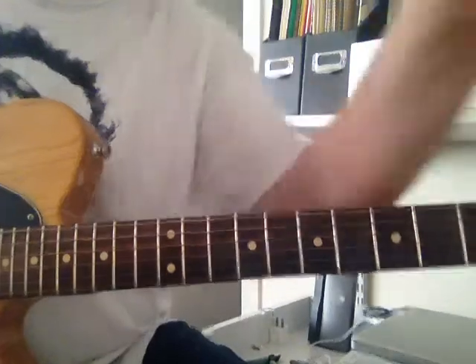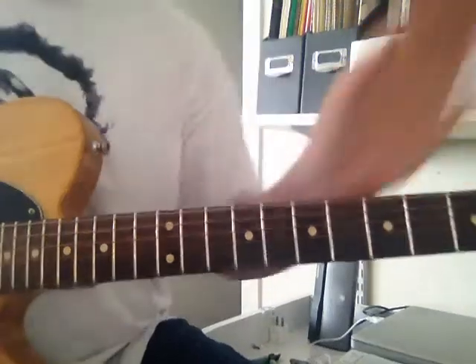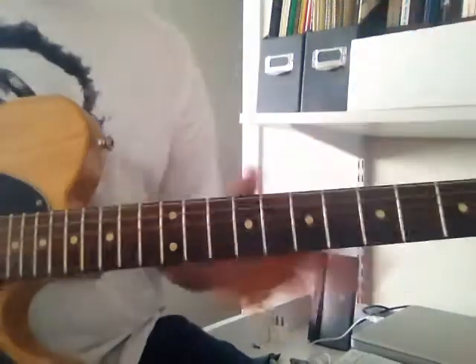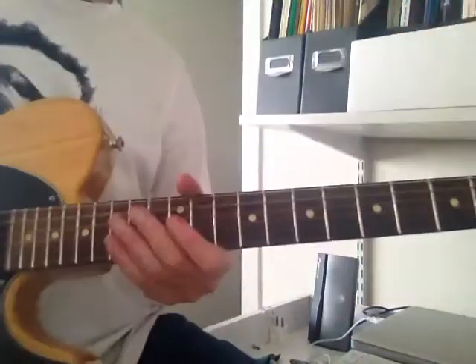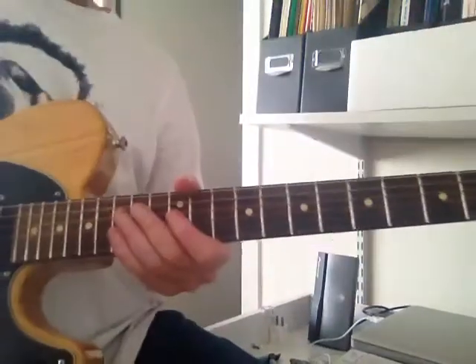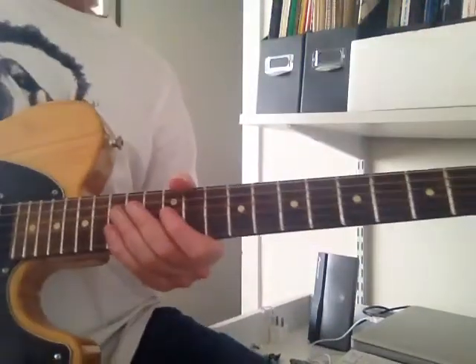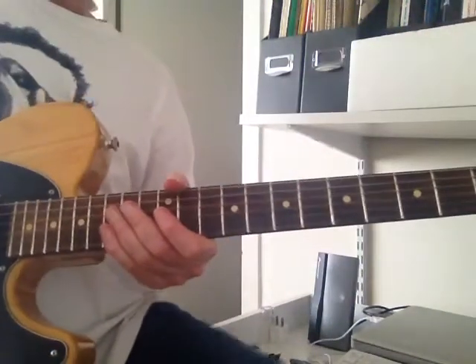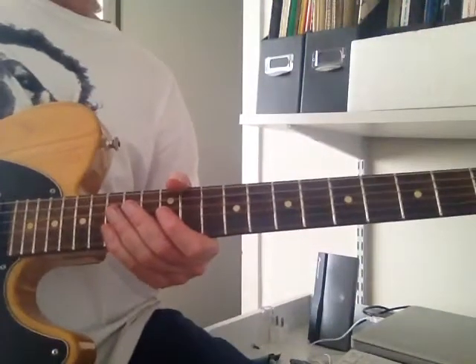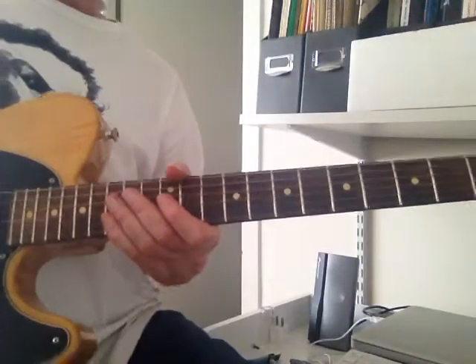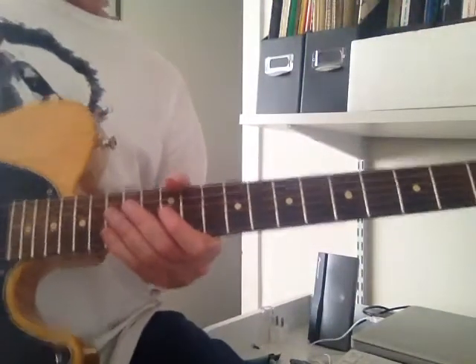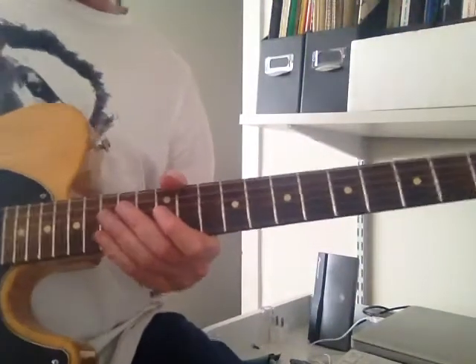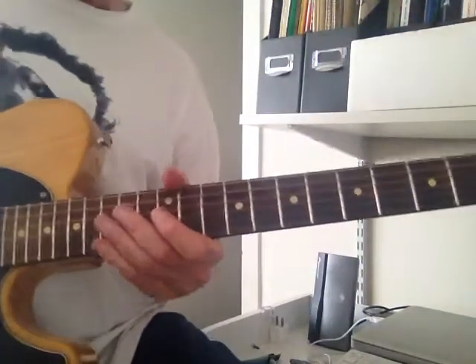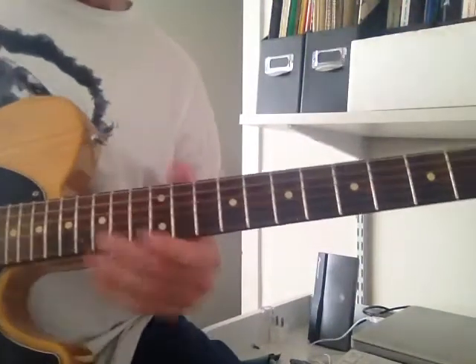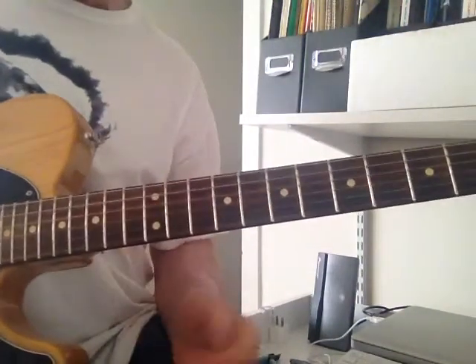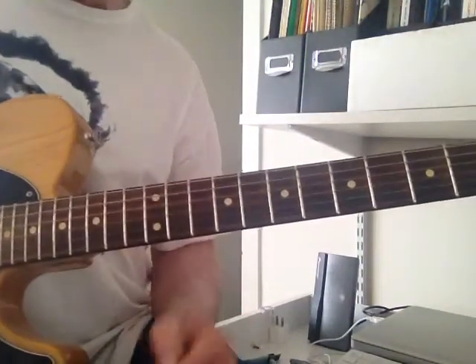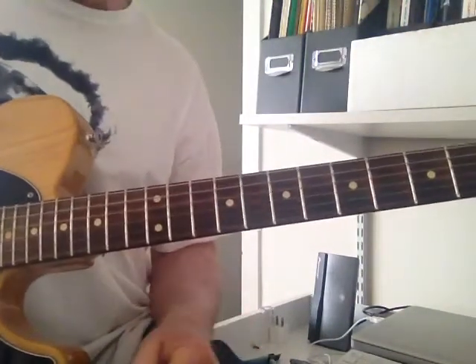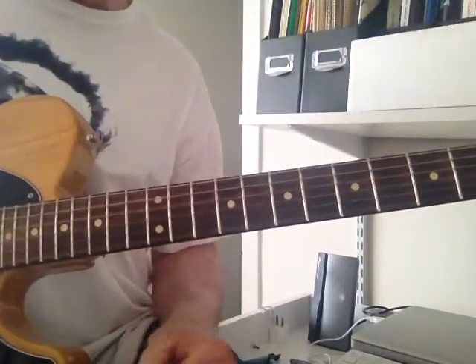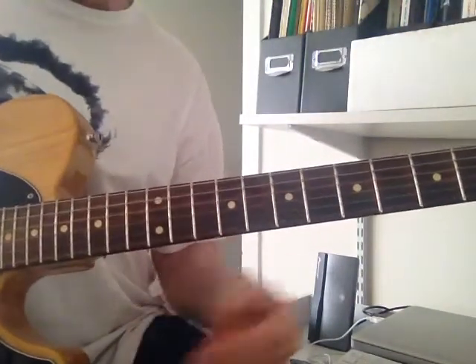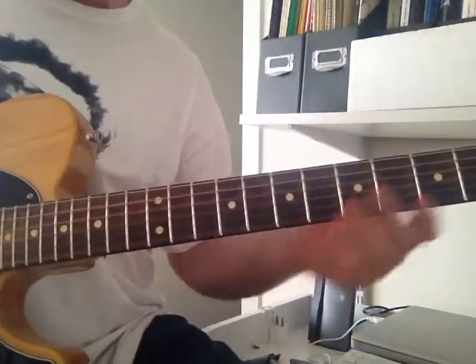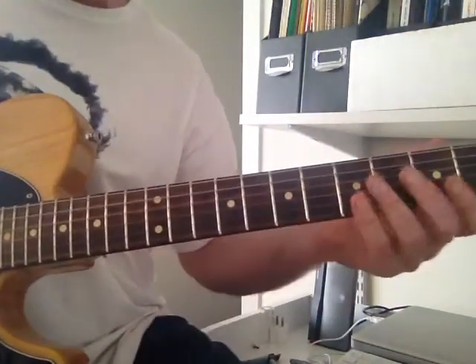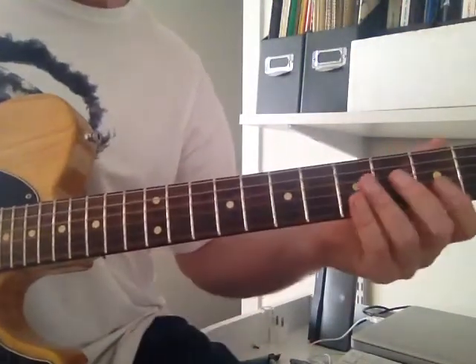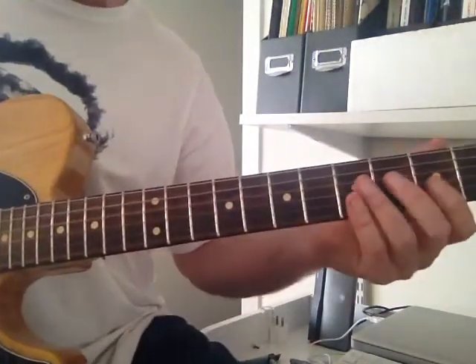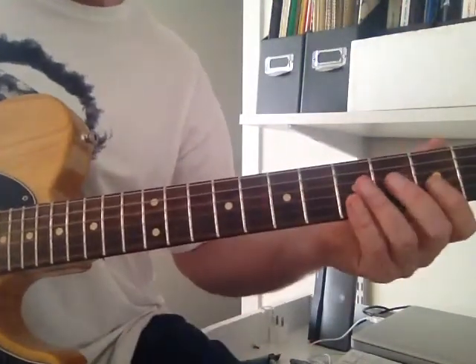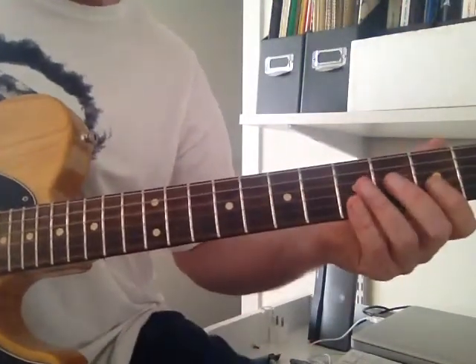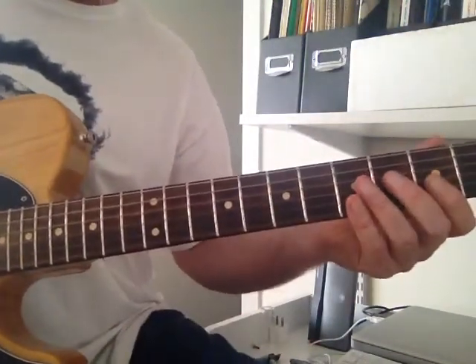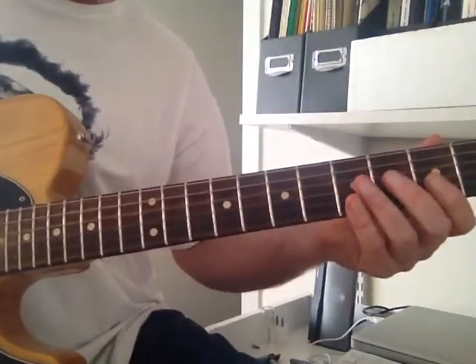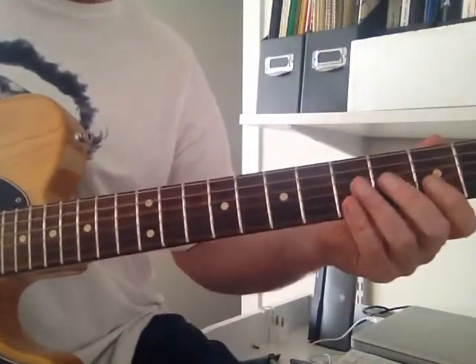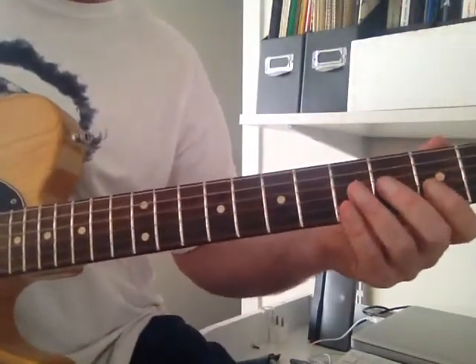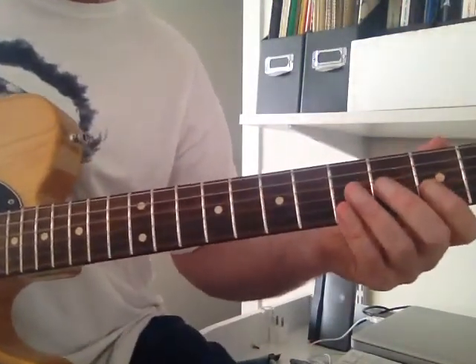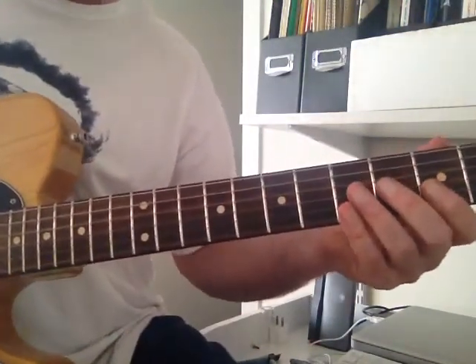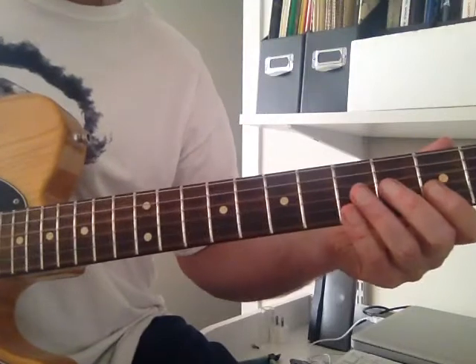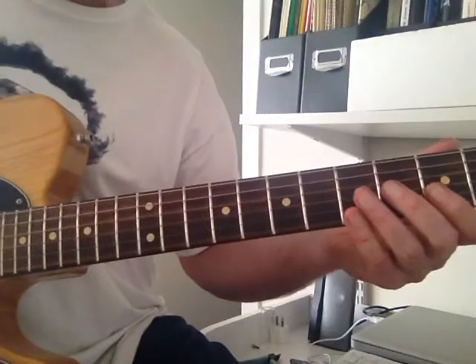Just Boogie 101 — the opening. We're going to take this nice and slow and do each phrase and all the chords.